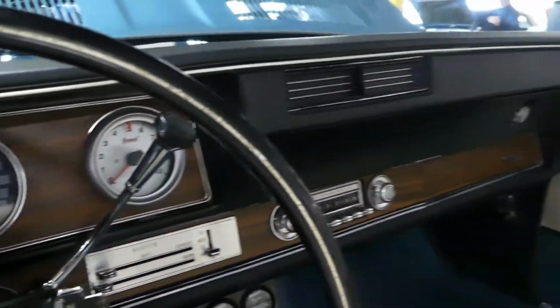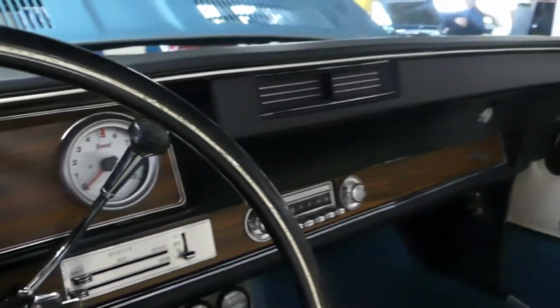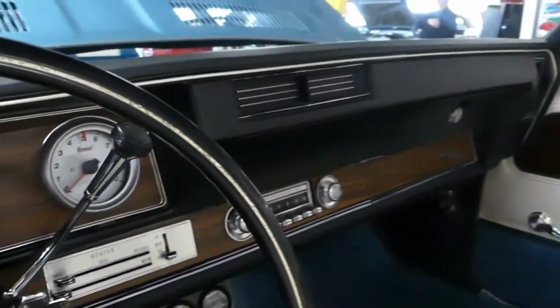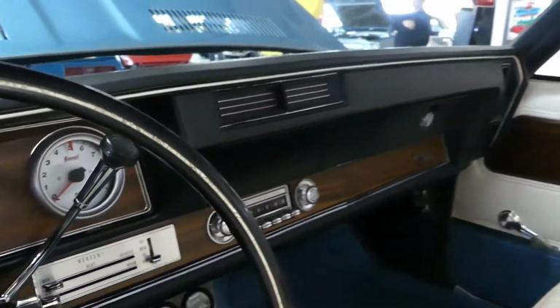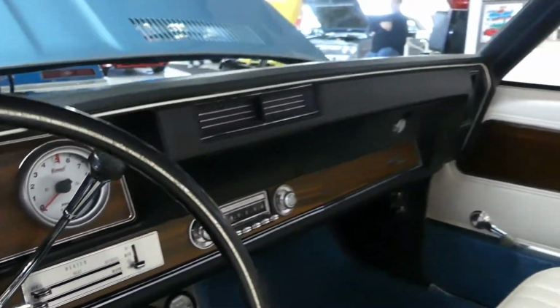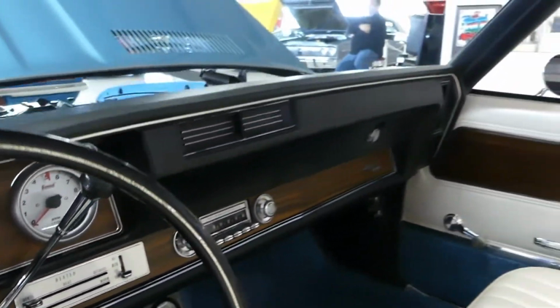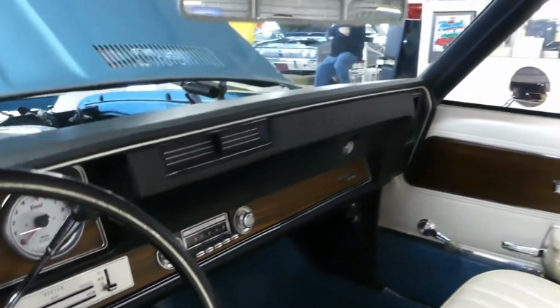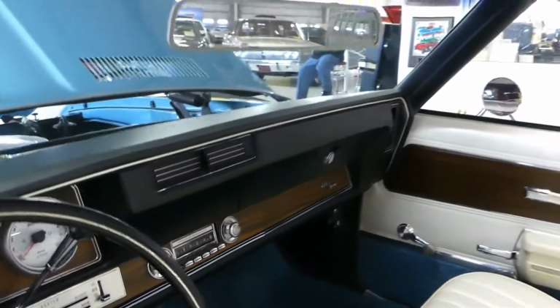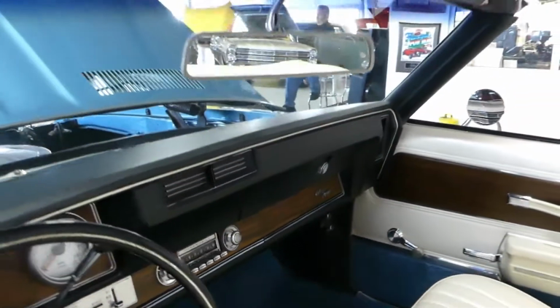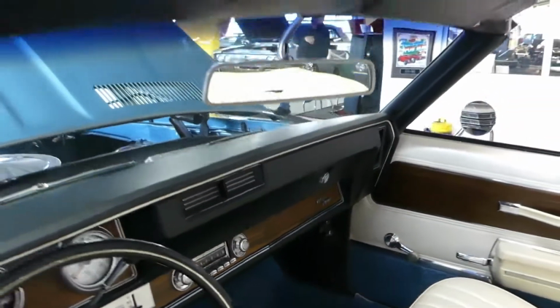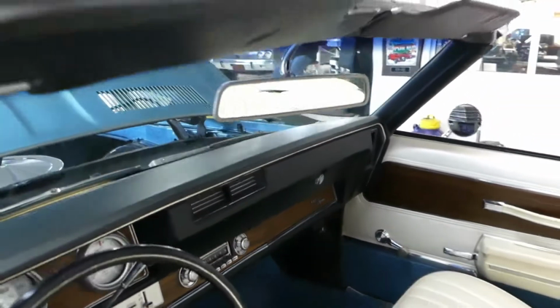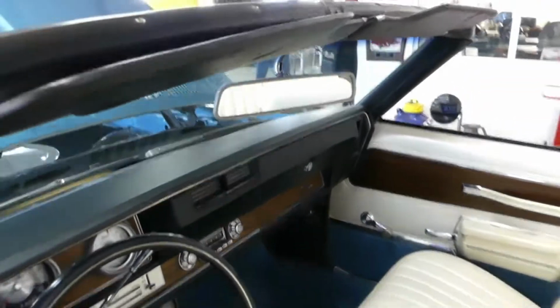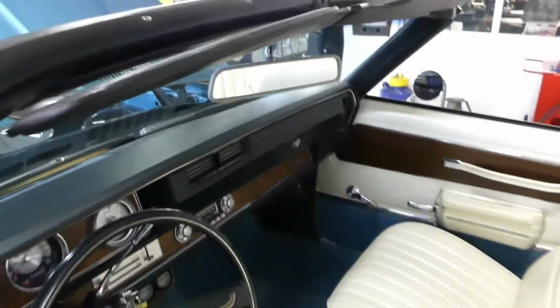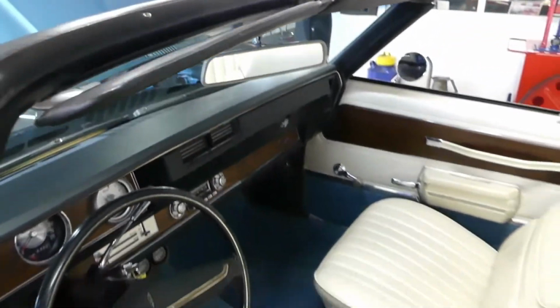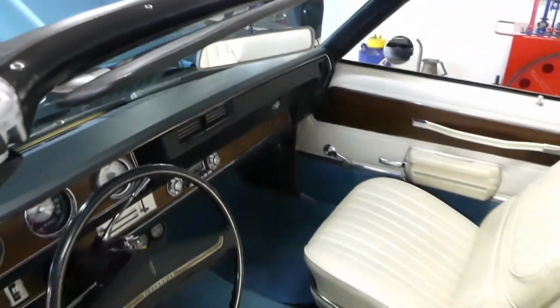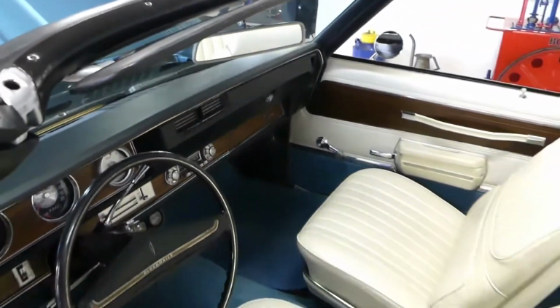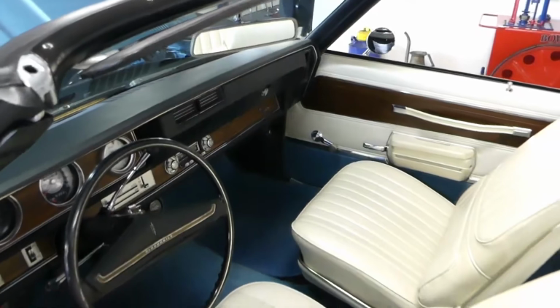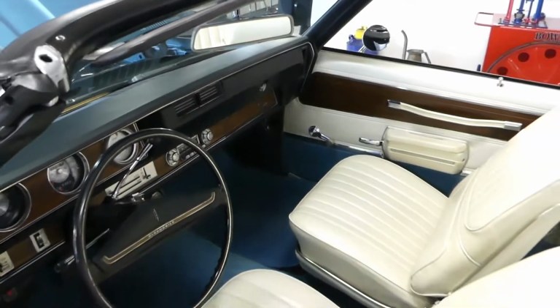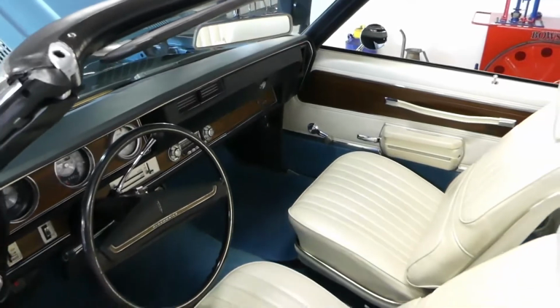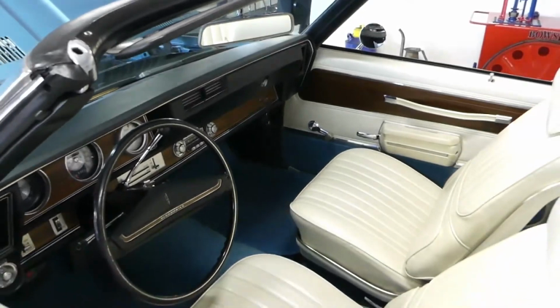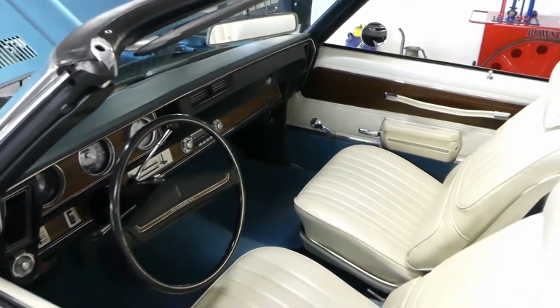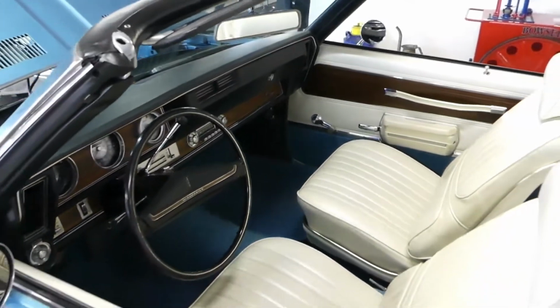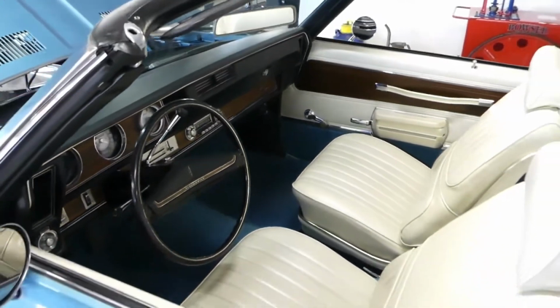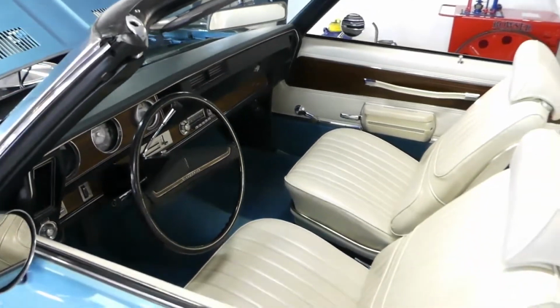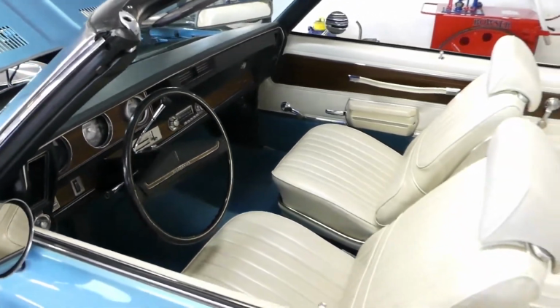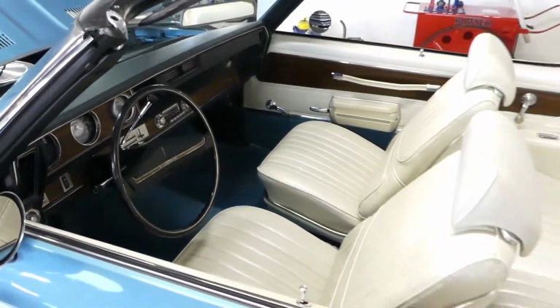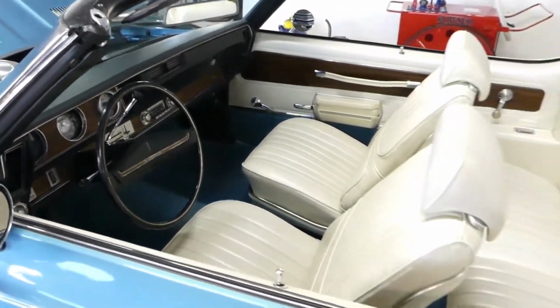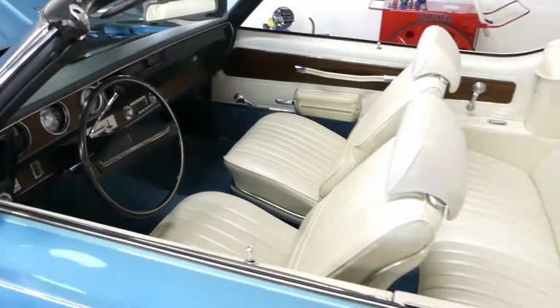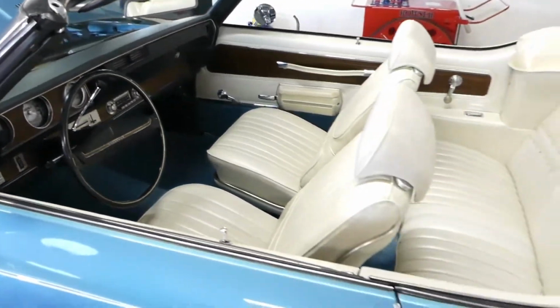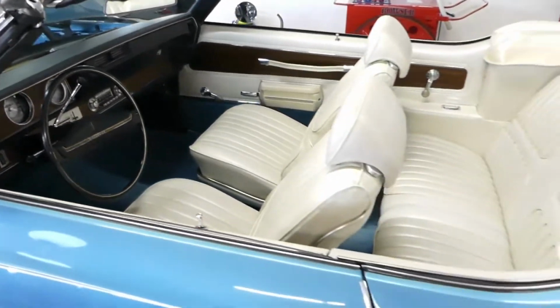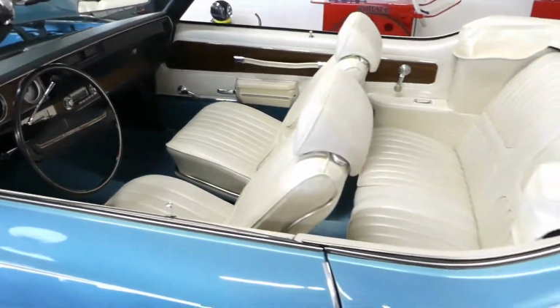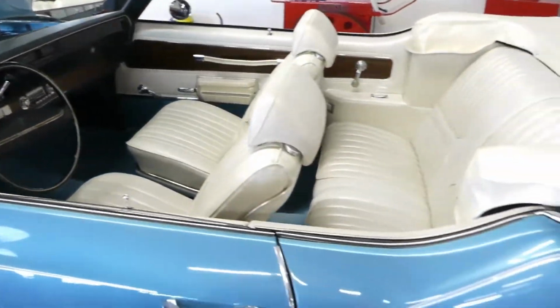84,000 actual miles — very, very low miles for a car of its era.